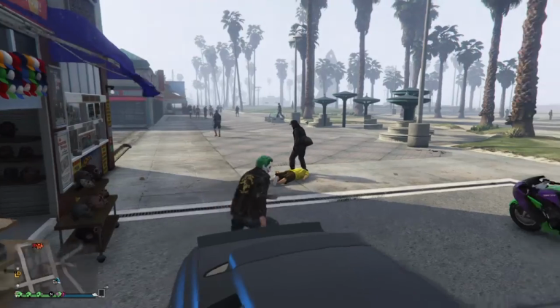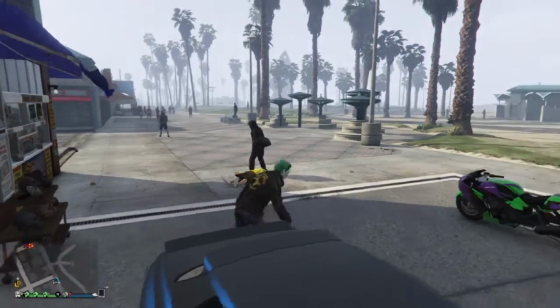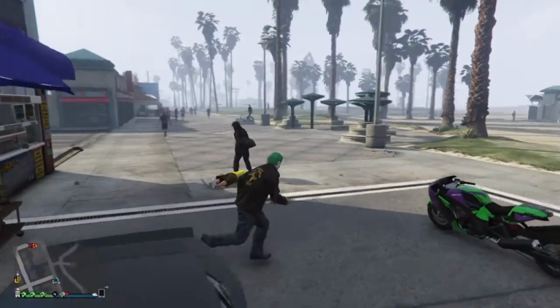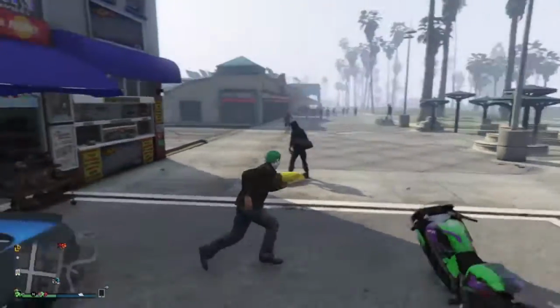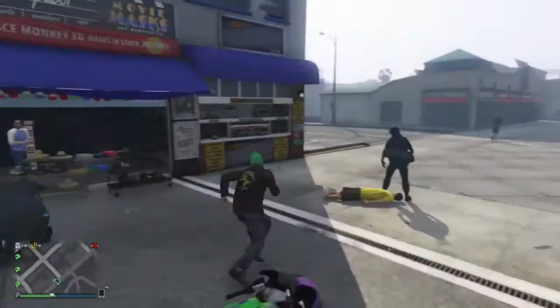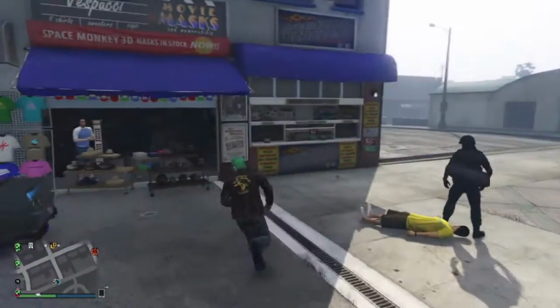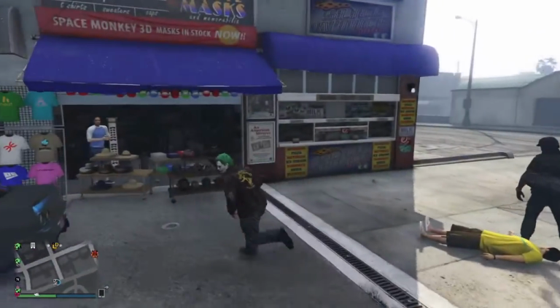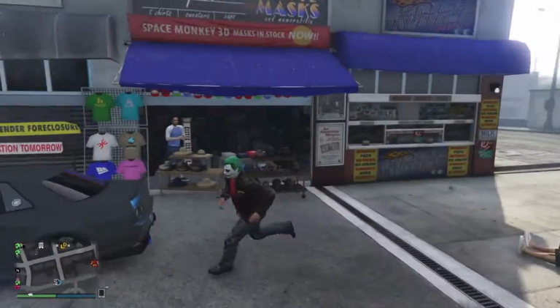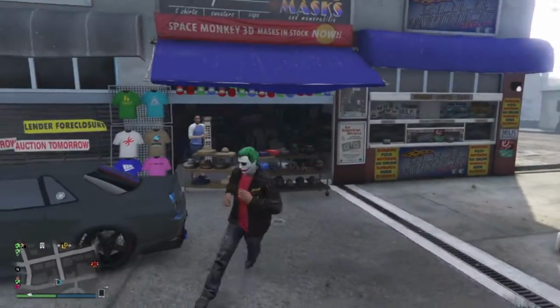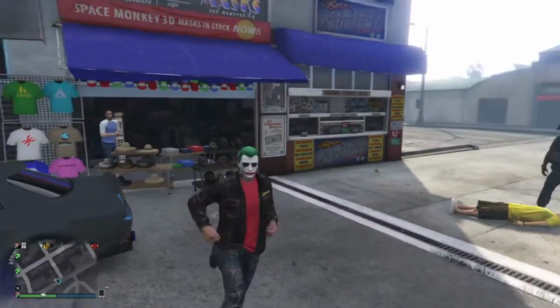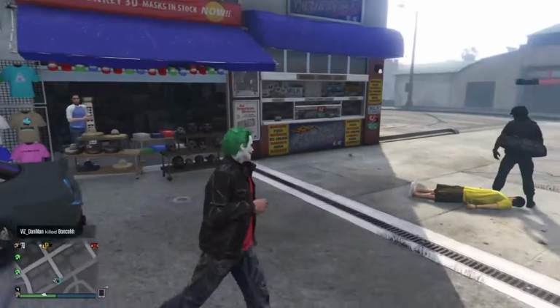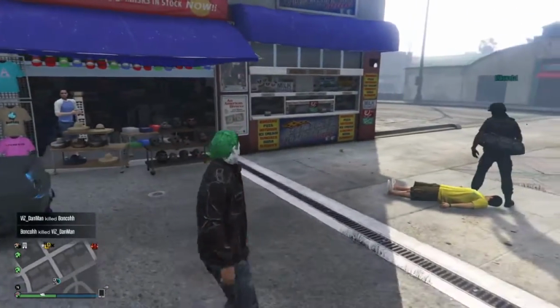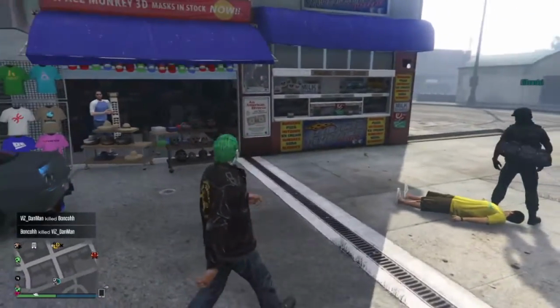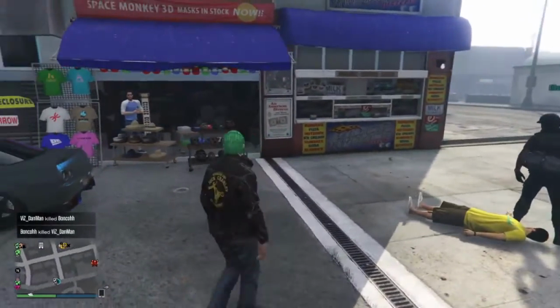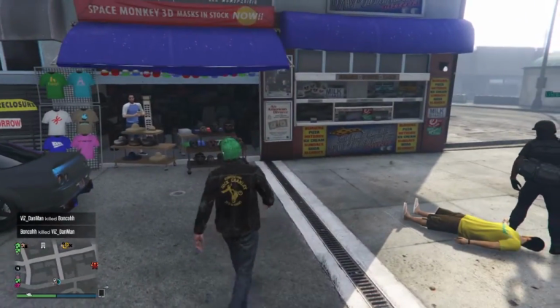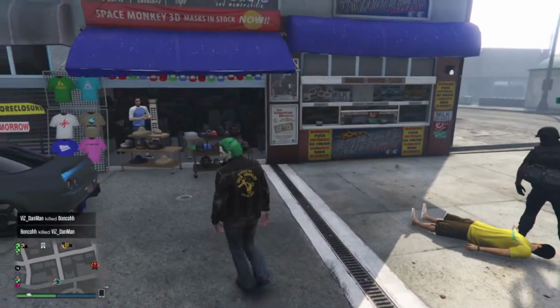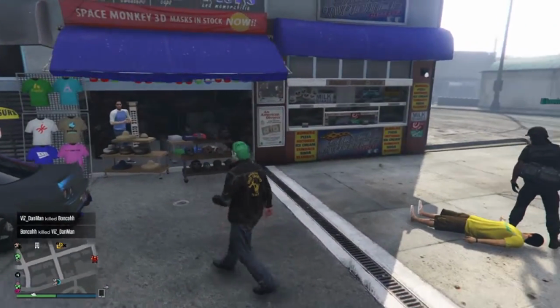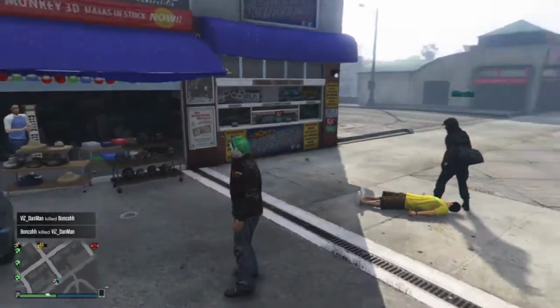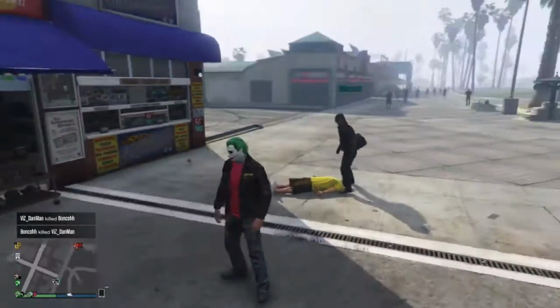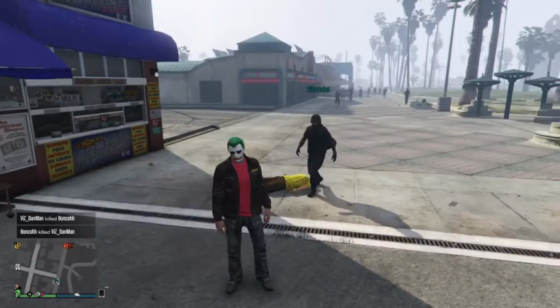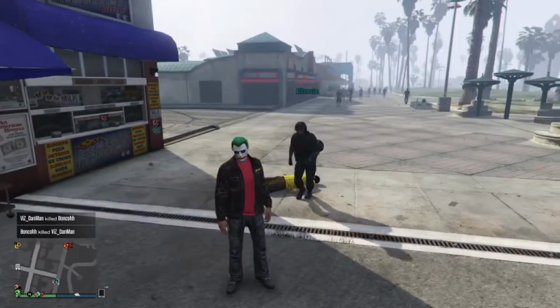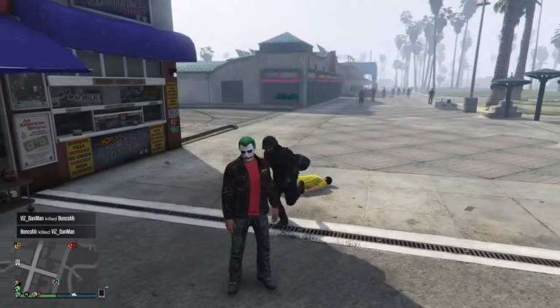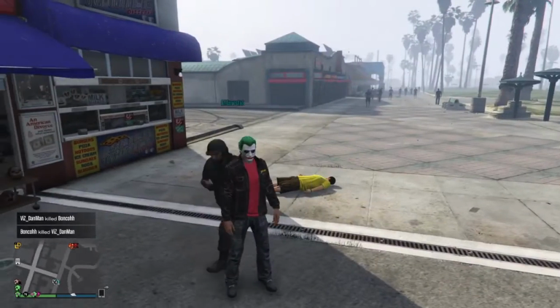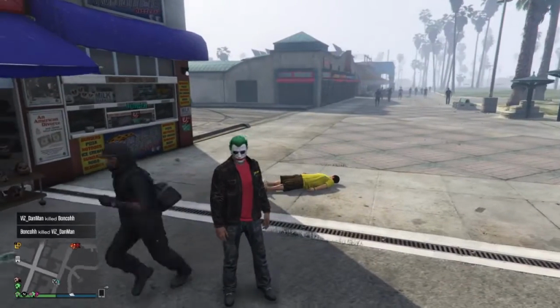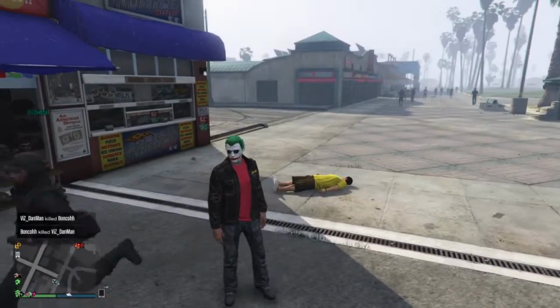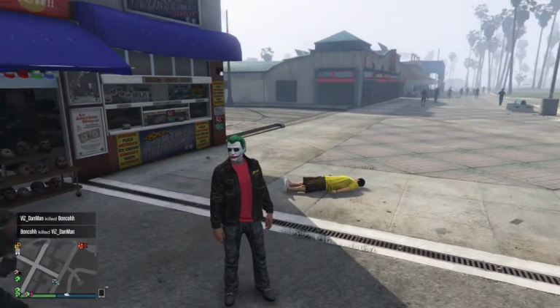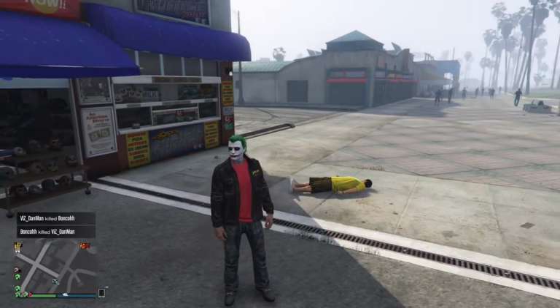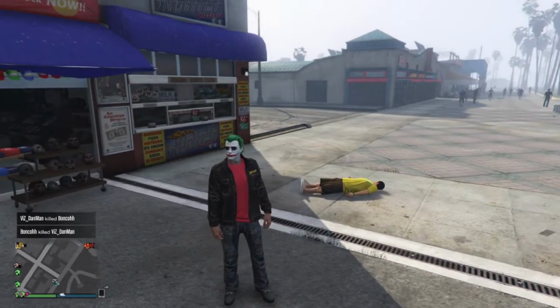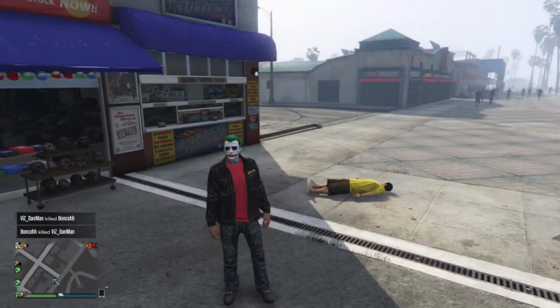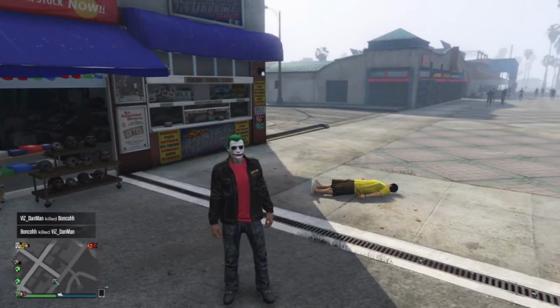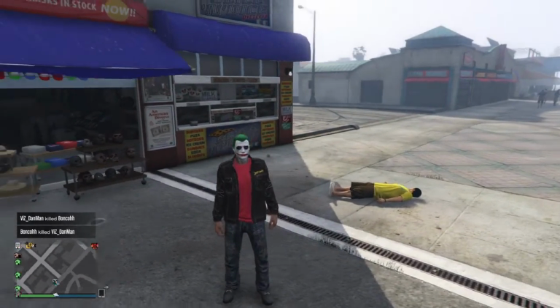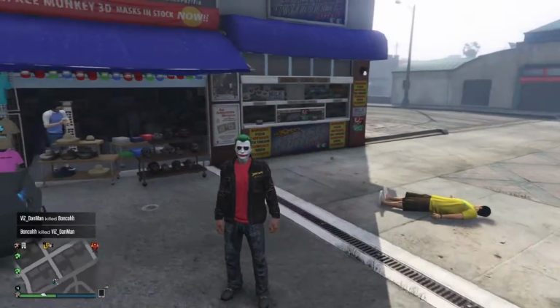Hello, hello, Hazy Nation. It's your boy HazyPanicGaming here, and today I'm going to be showing you guys how to put on any helmet with a mask.